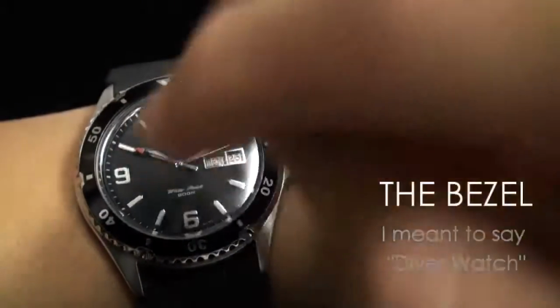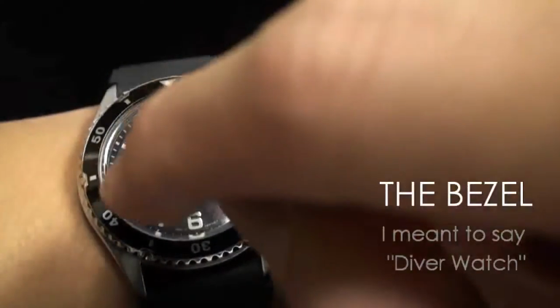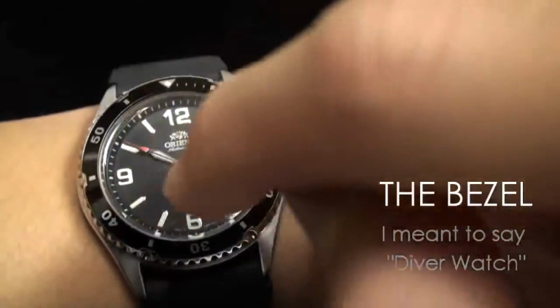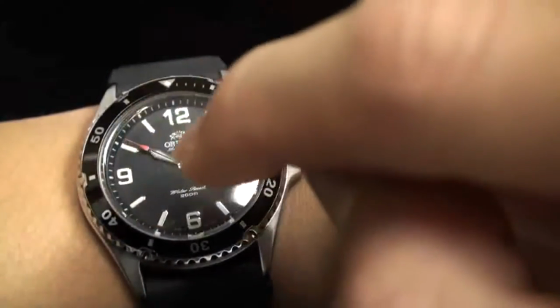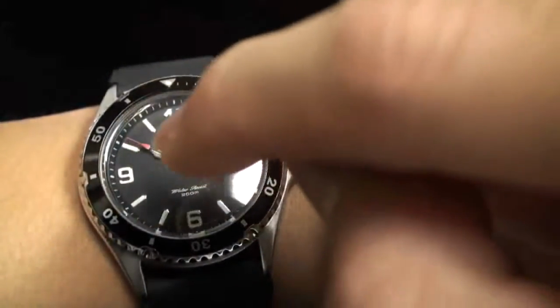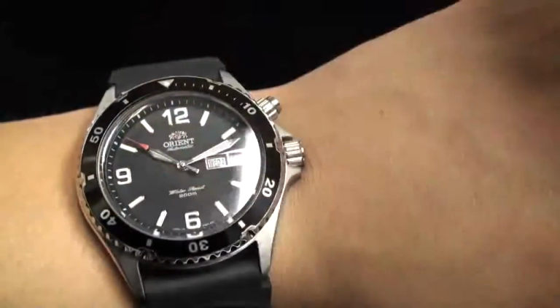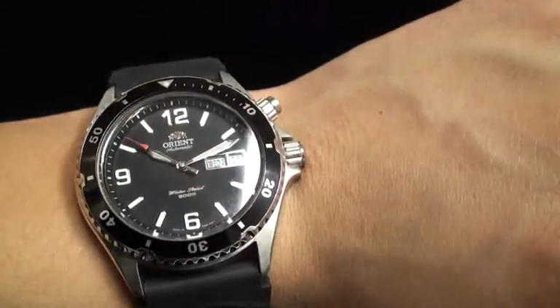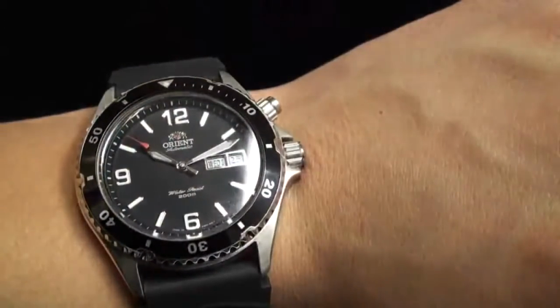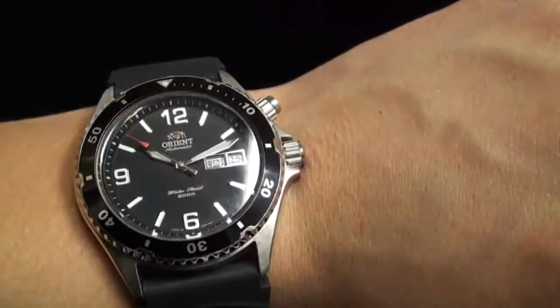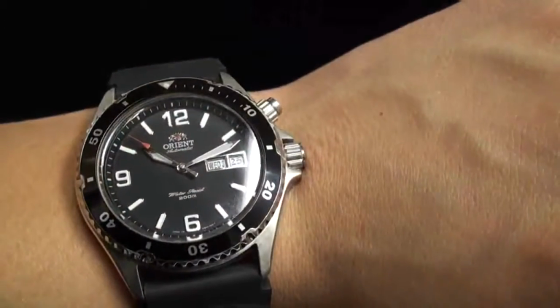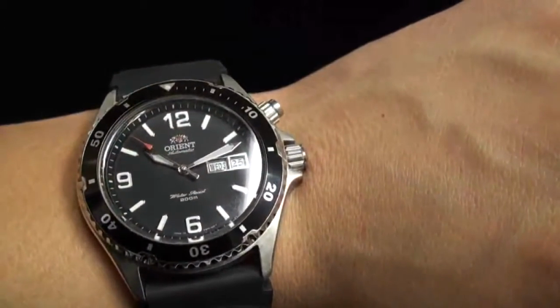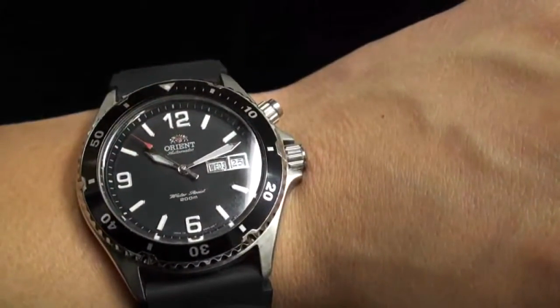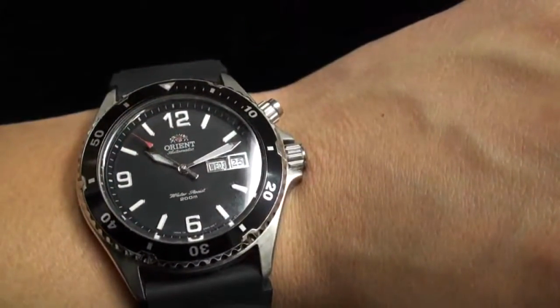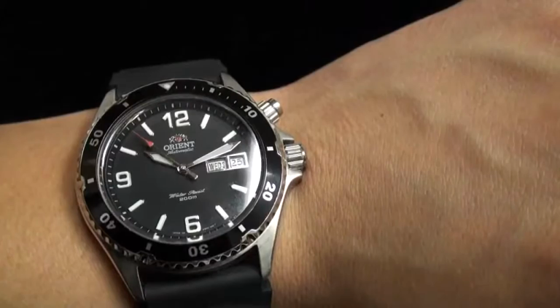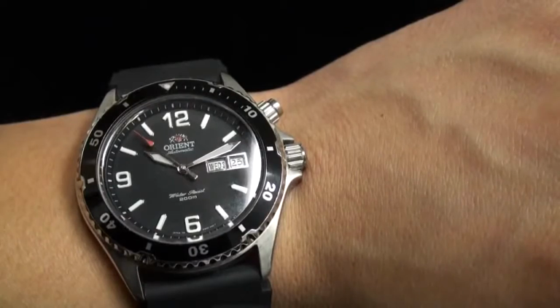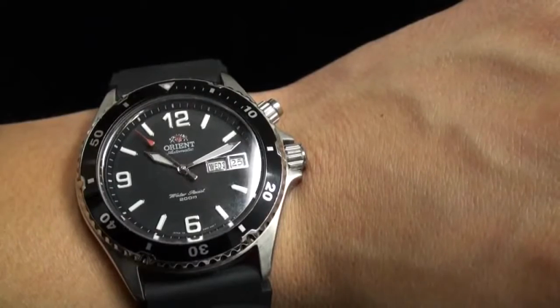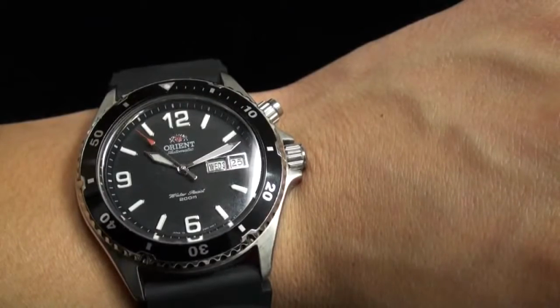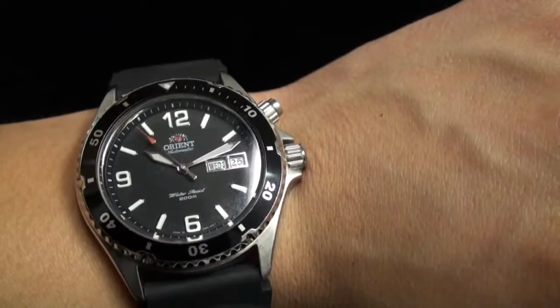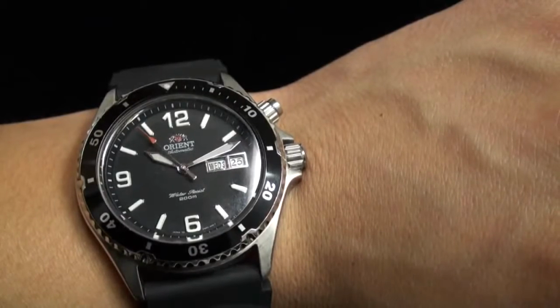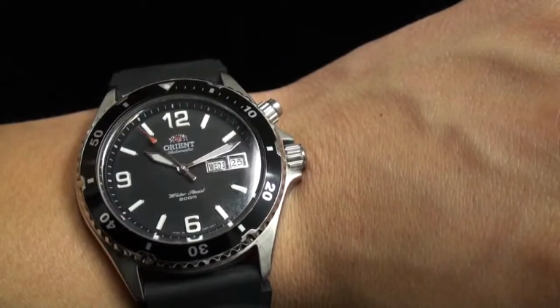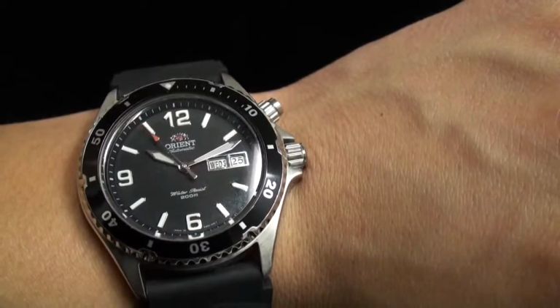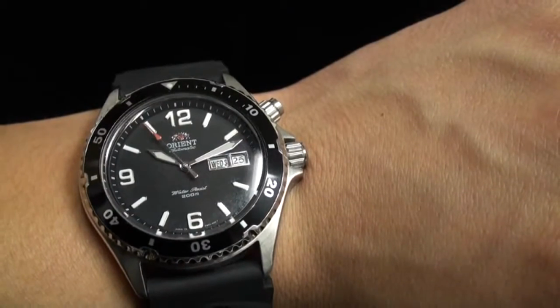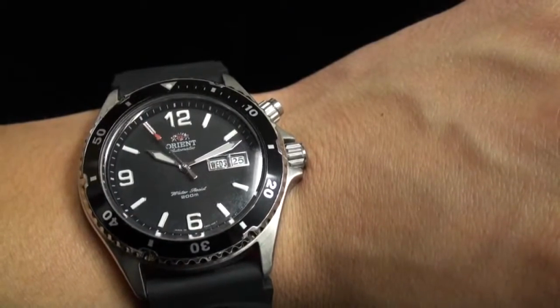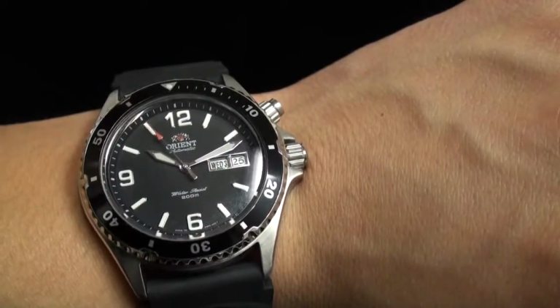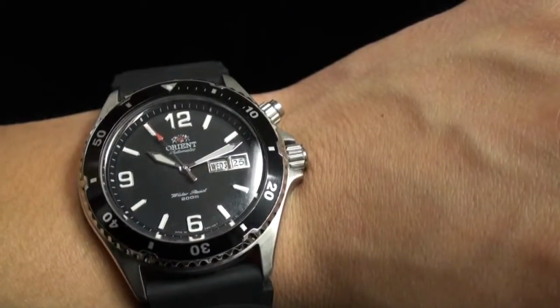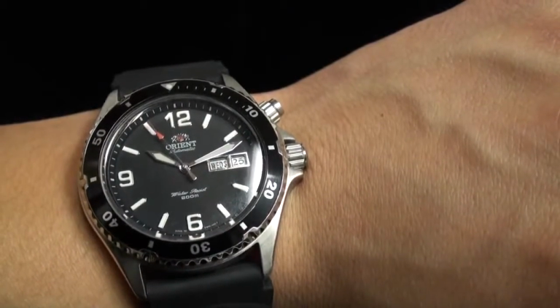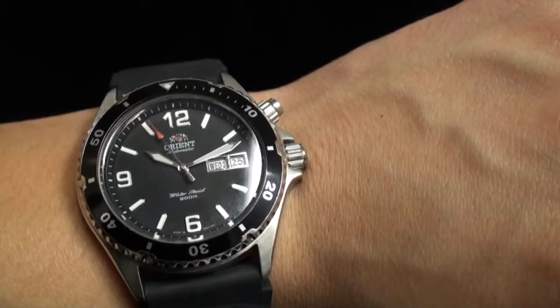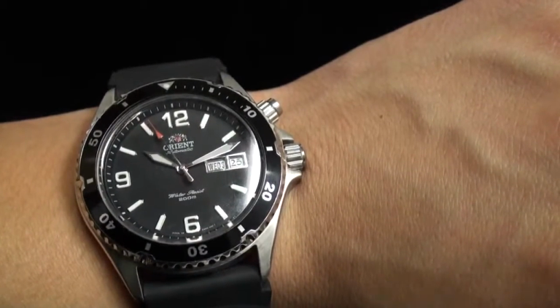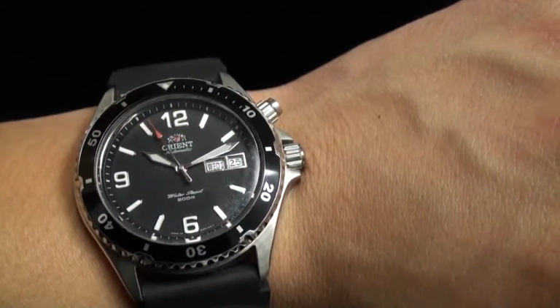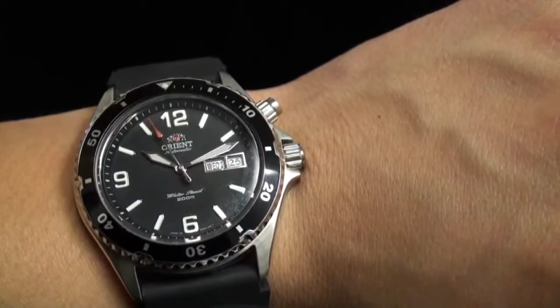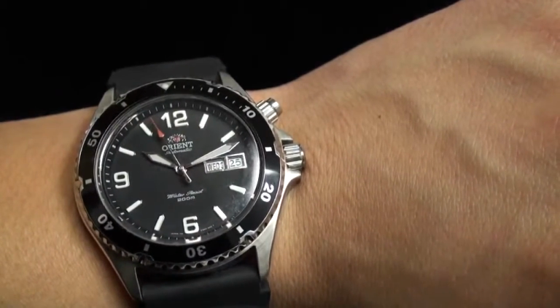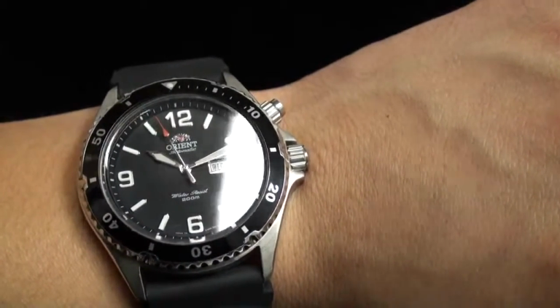Notice that red second hand, which I just absolutely love. I think it's one of the most important accent pieces in this watch.